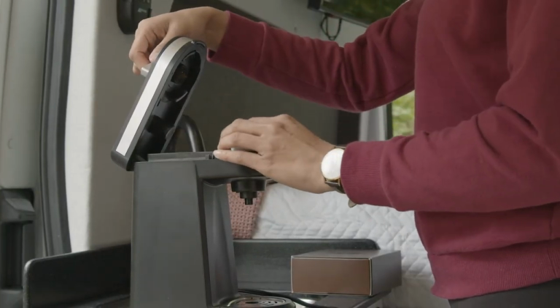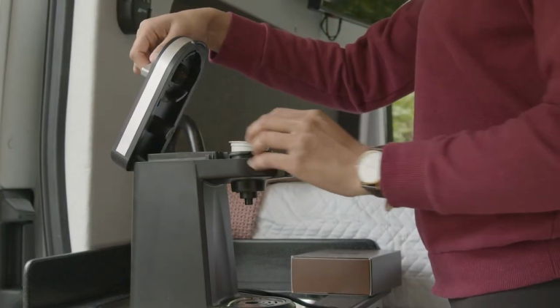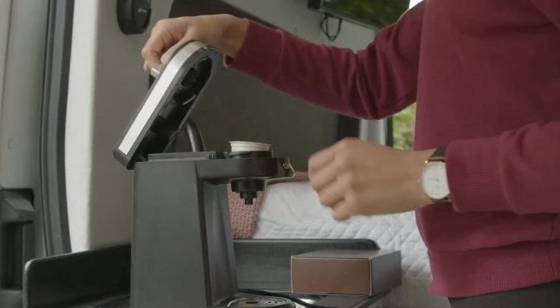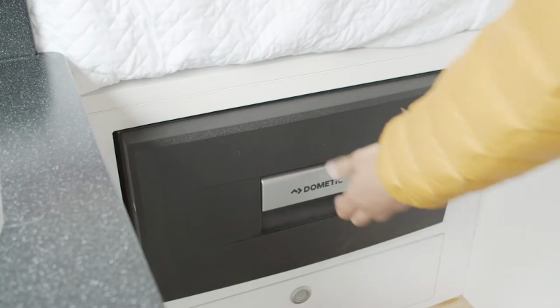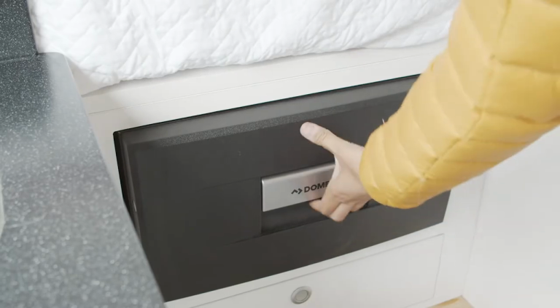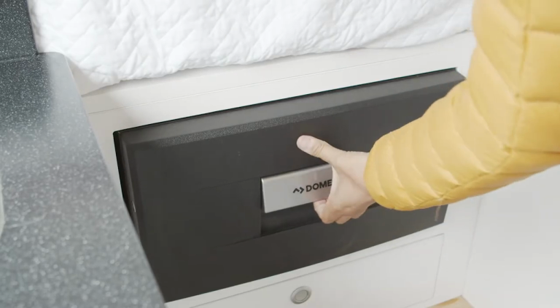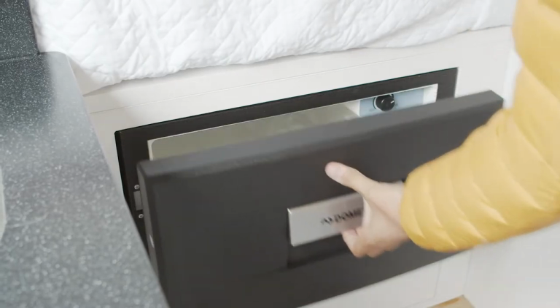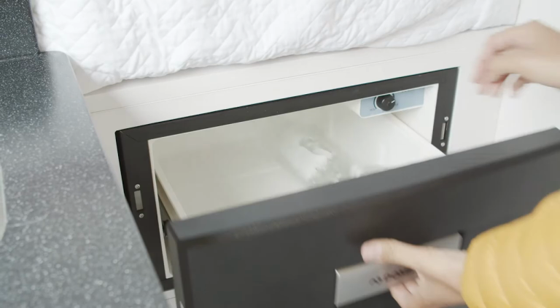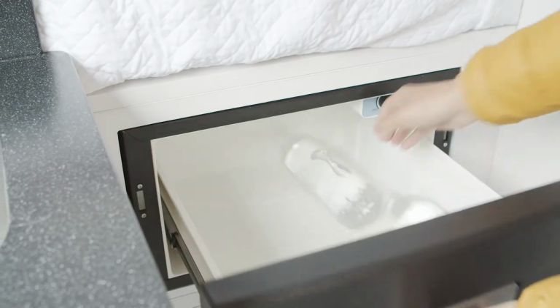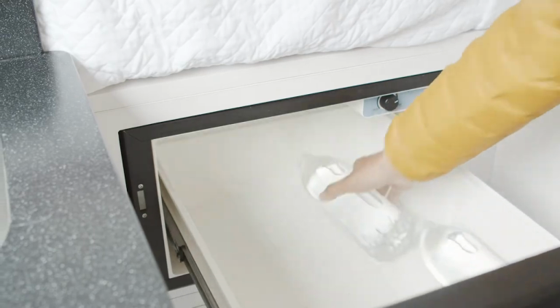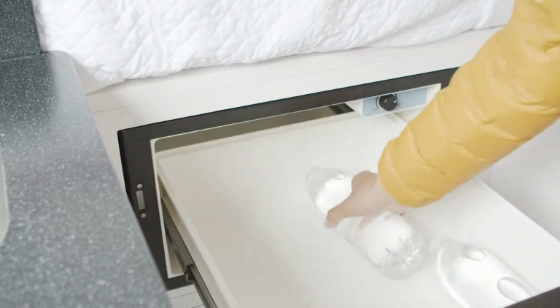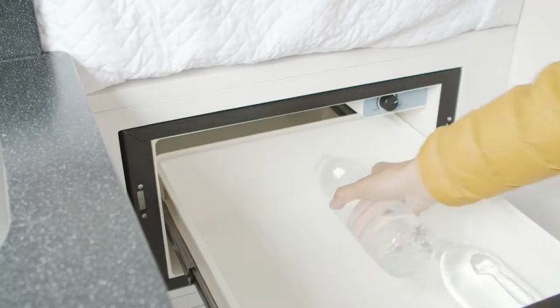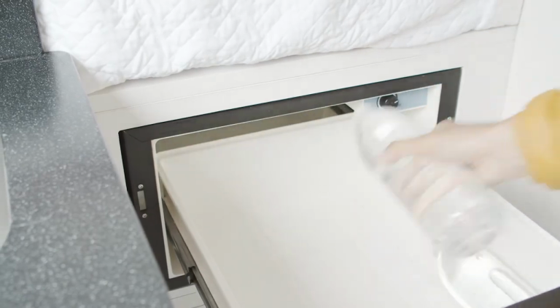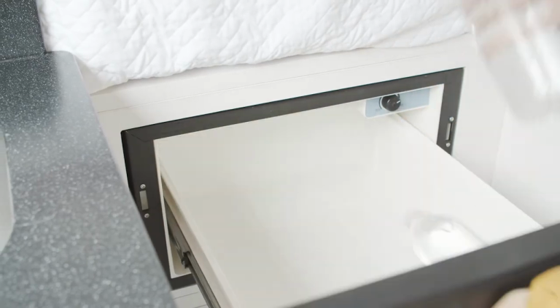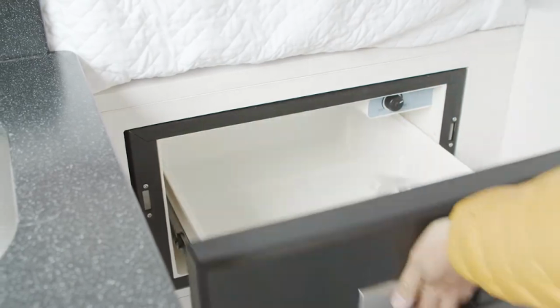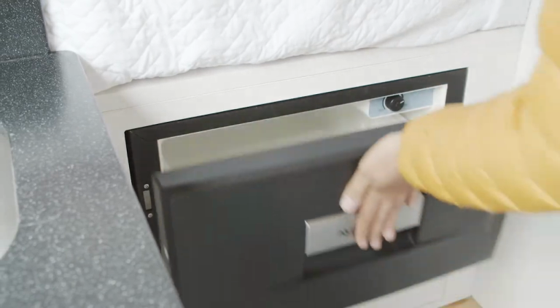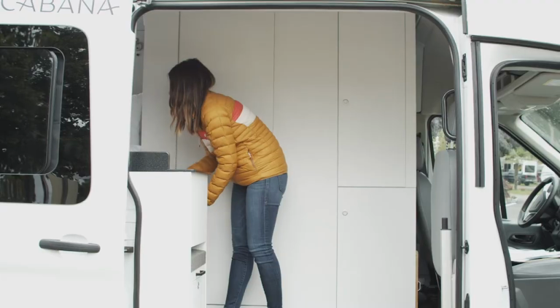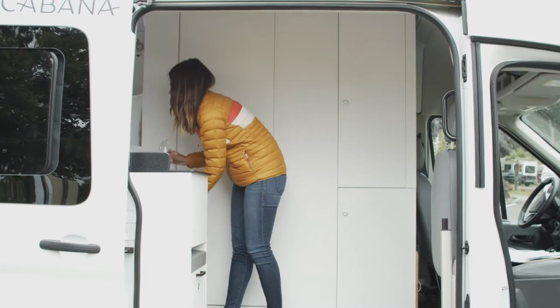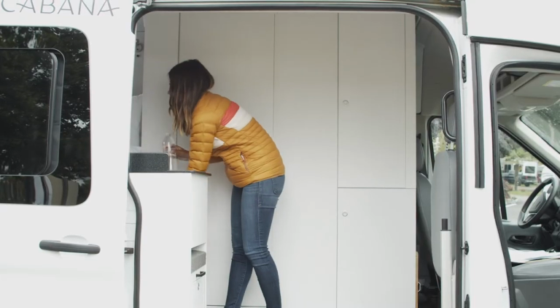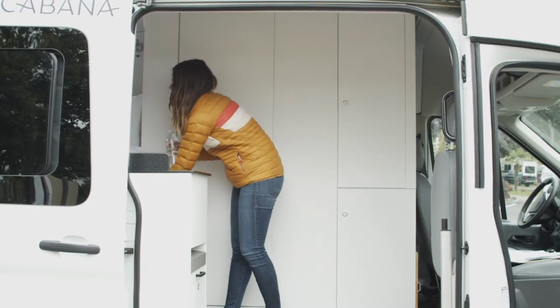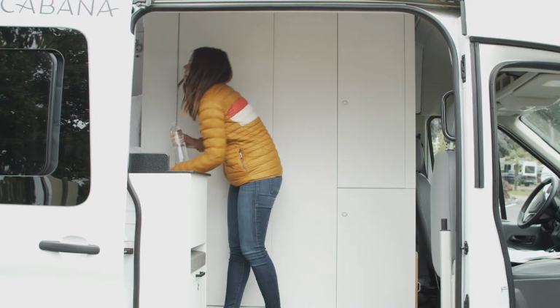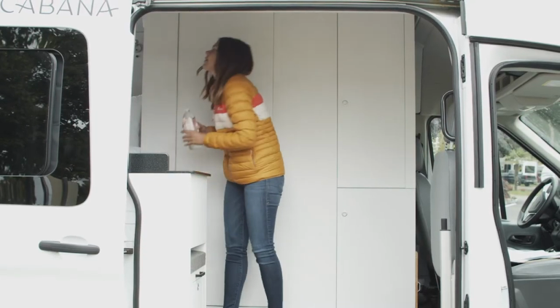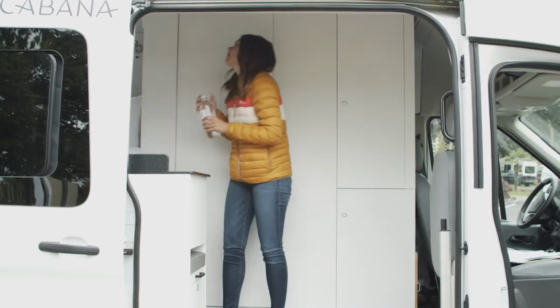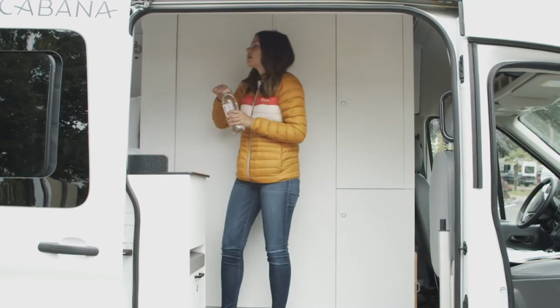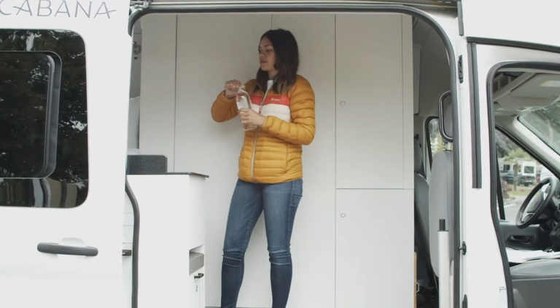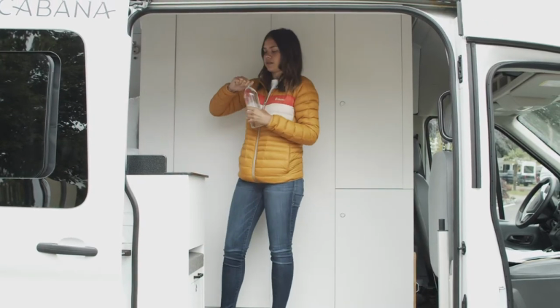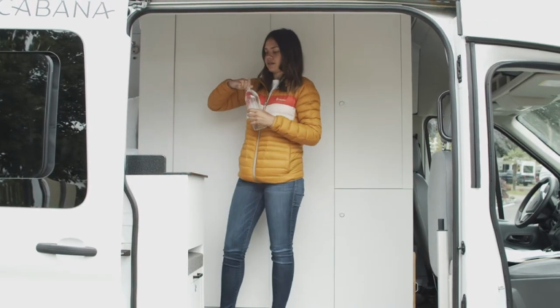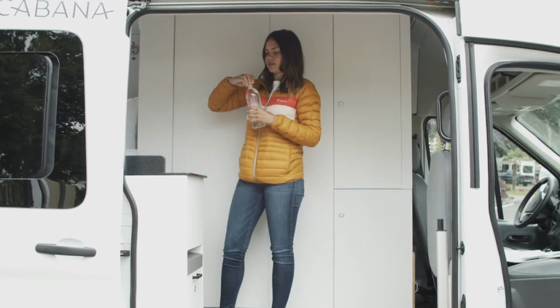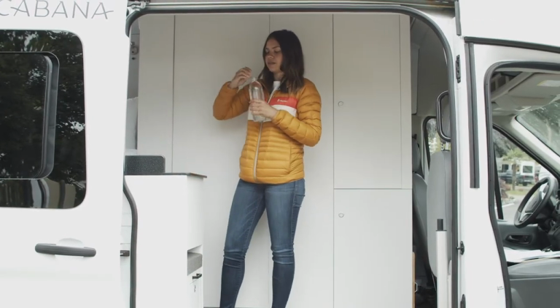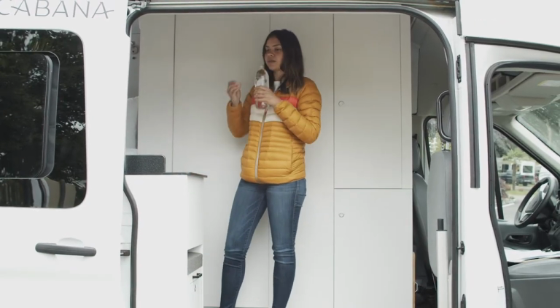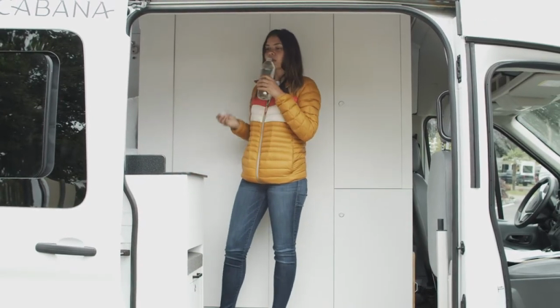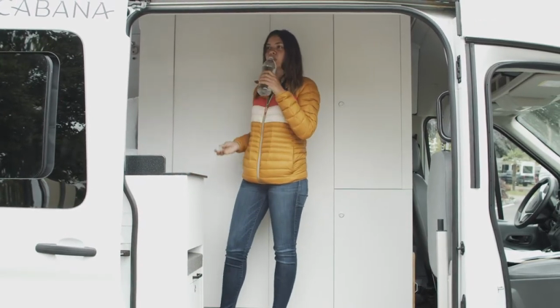The fridge drawer is located in the steps below your bed. Inside, you'll find complimentary bottled water.